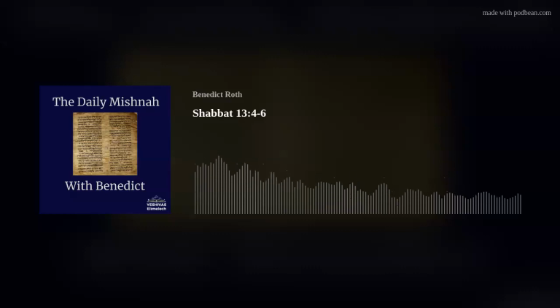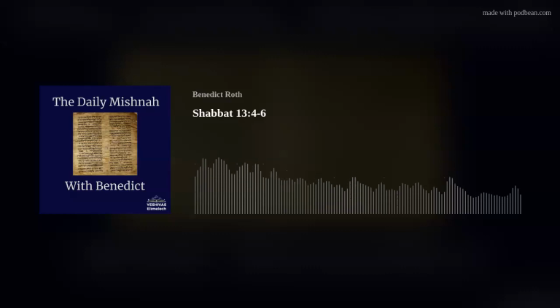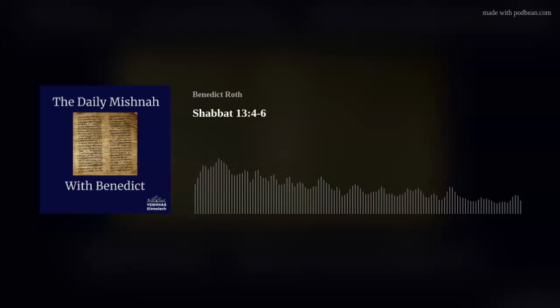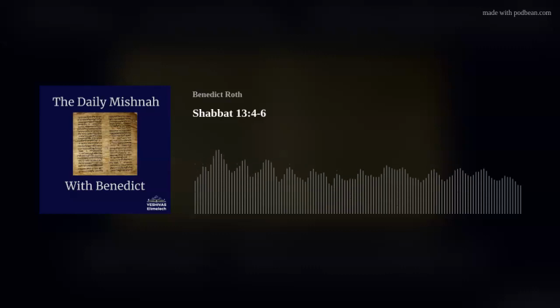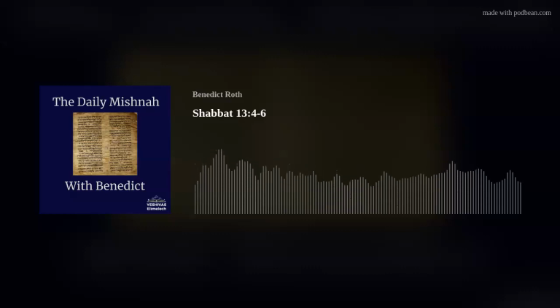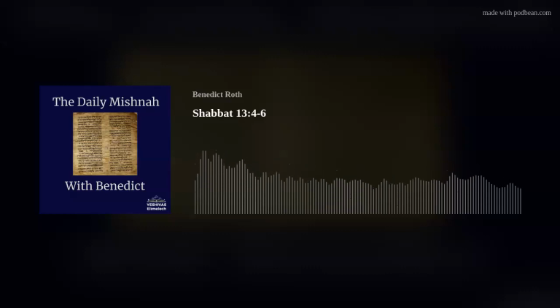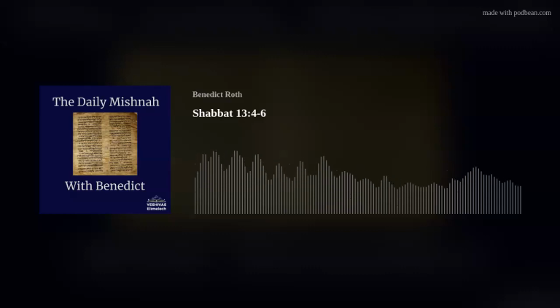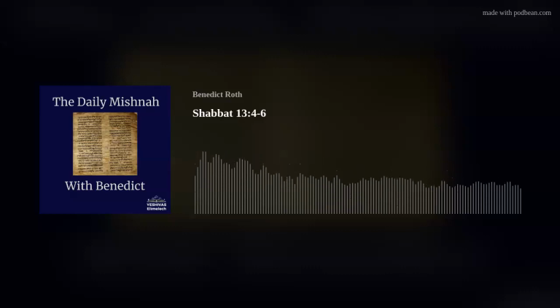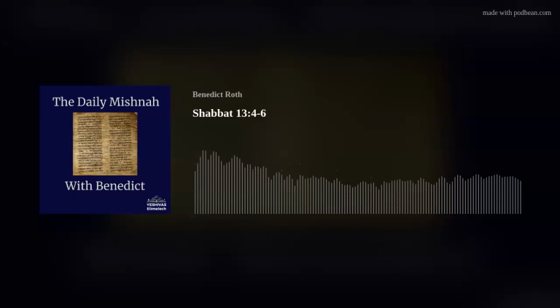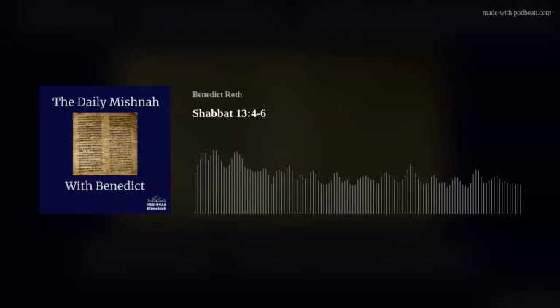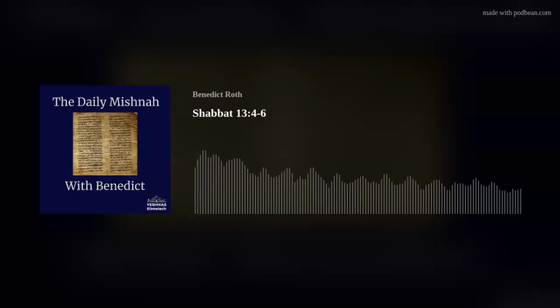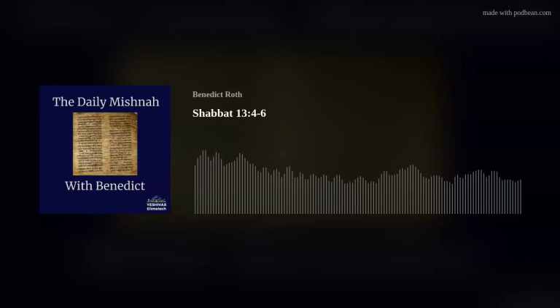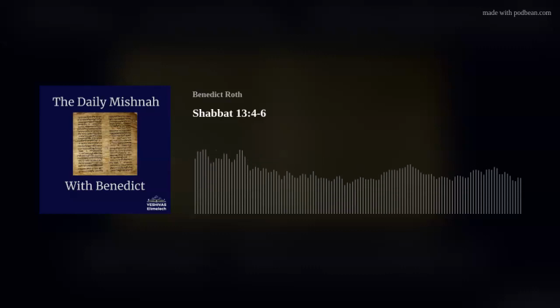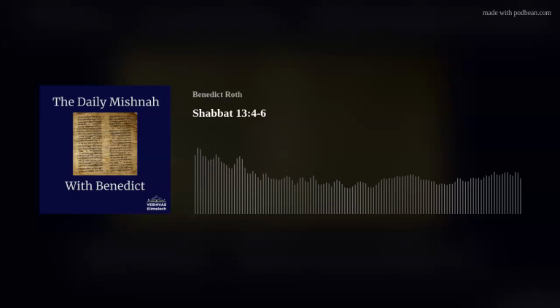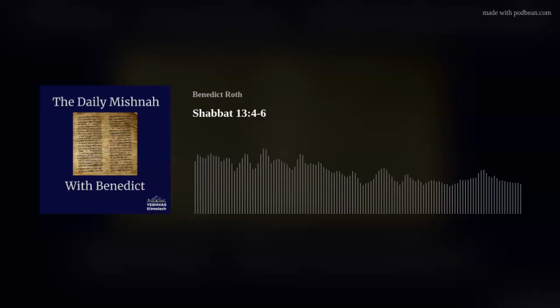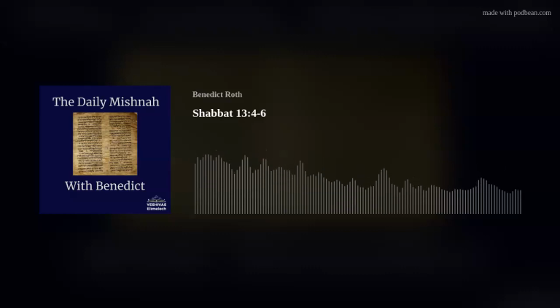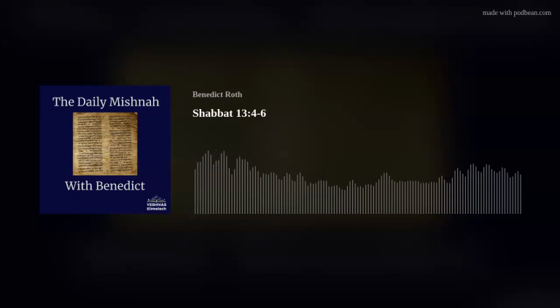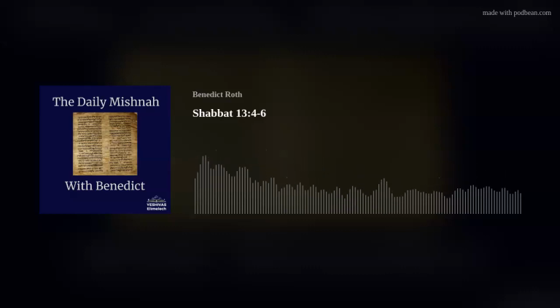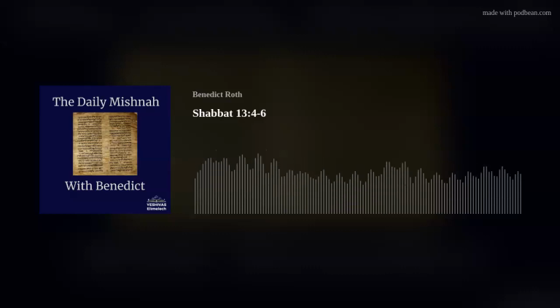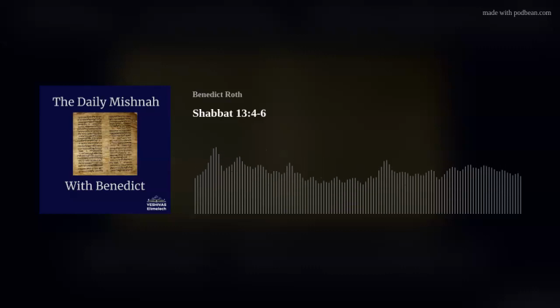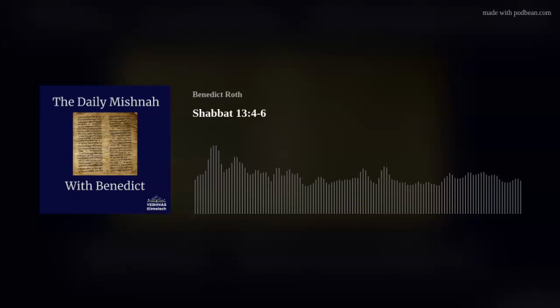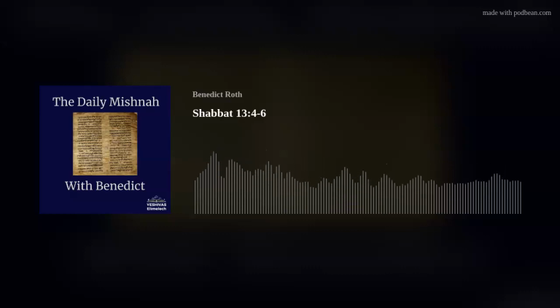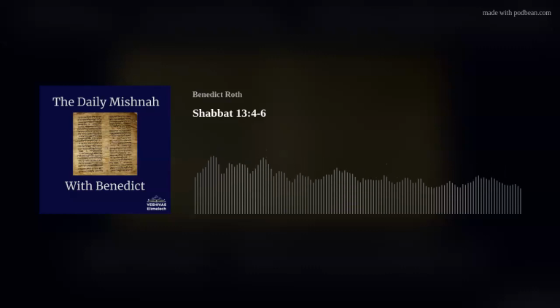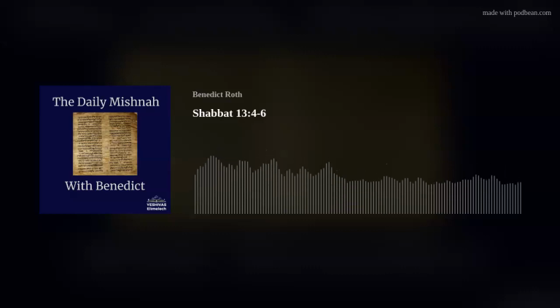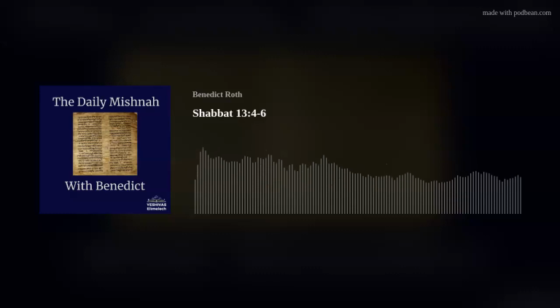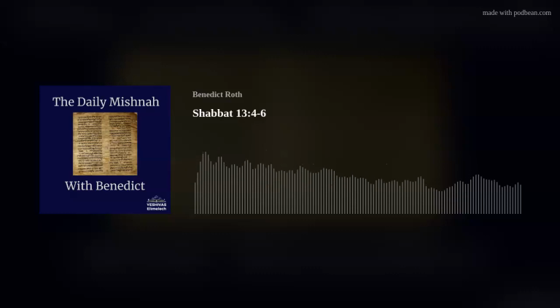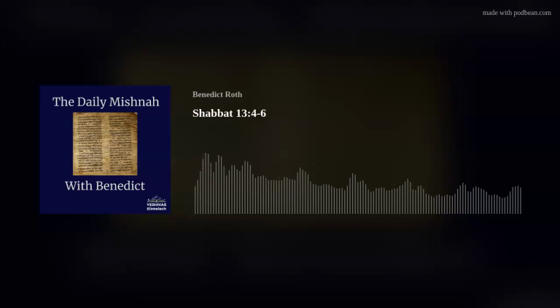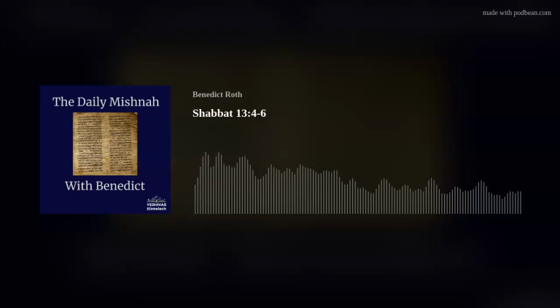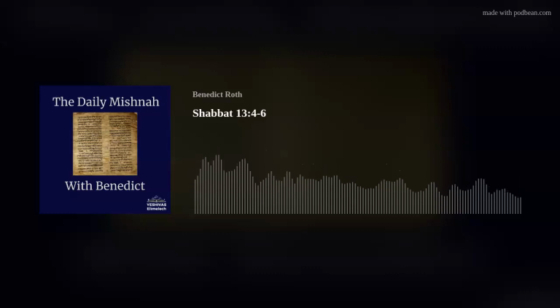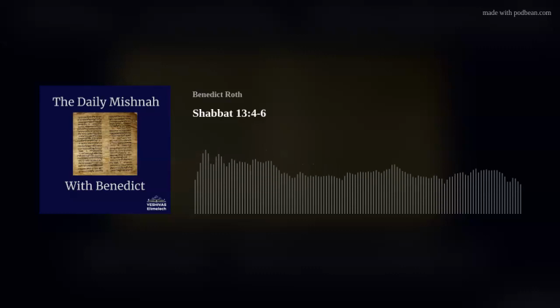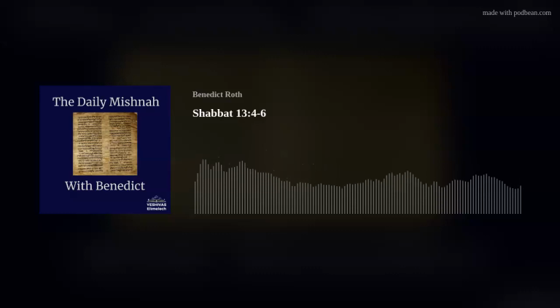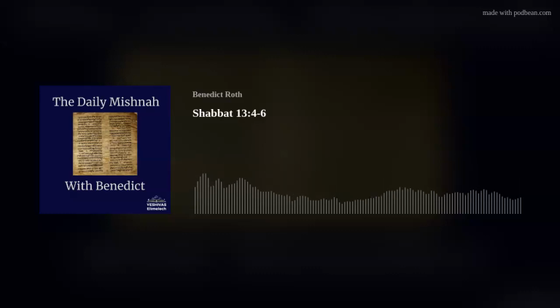Thank you for listening to this edition of the Daily Mishnah Podcast with Benedict.